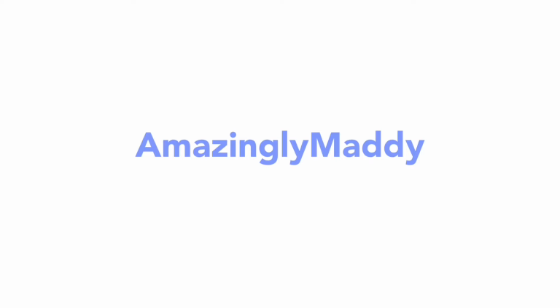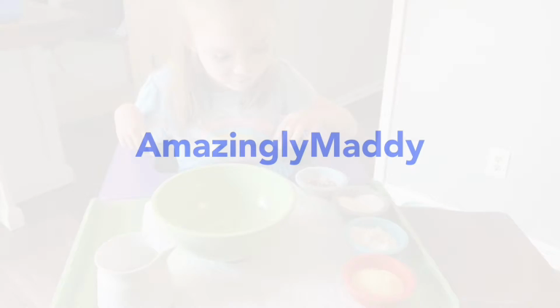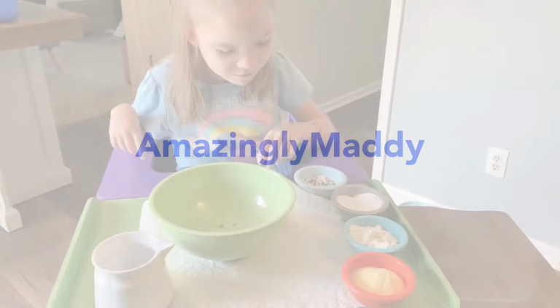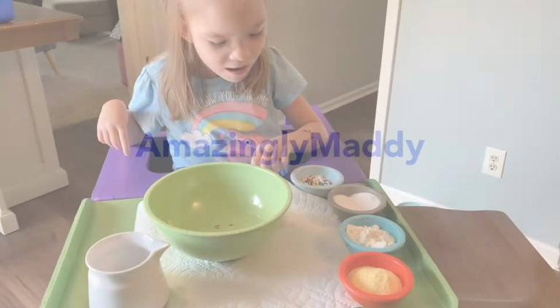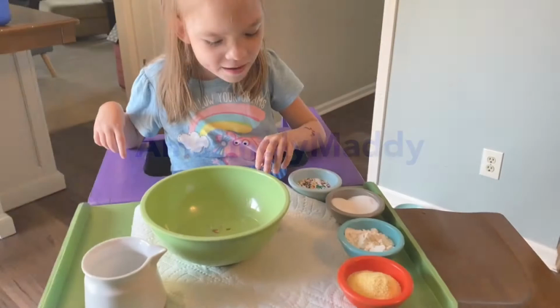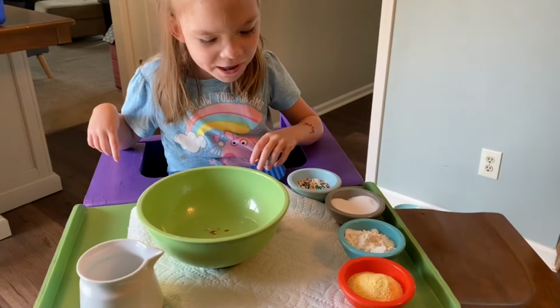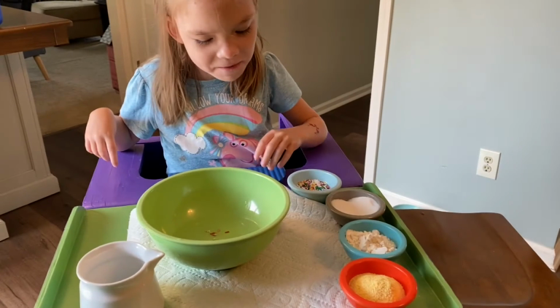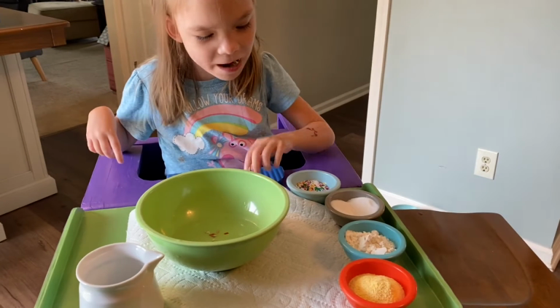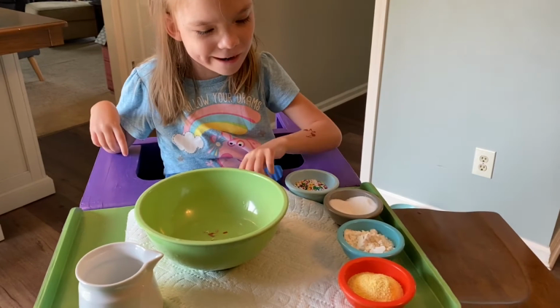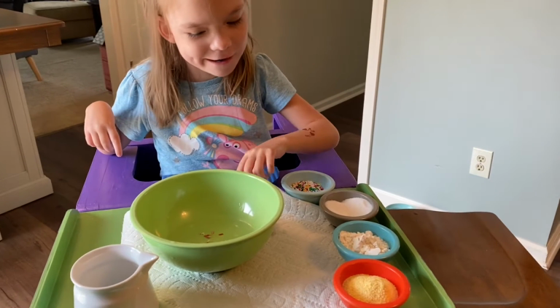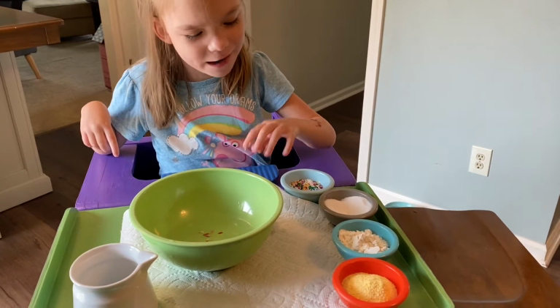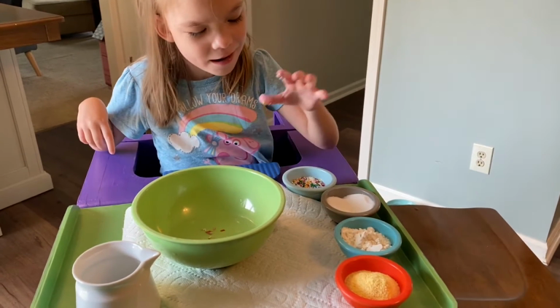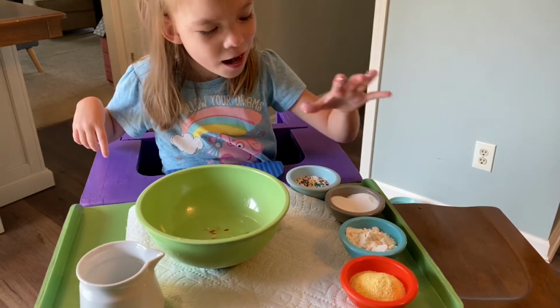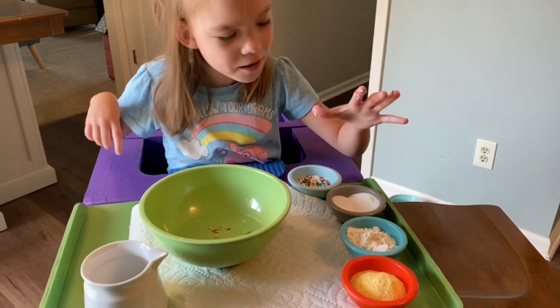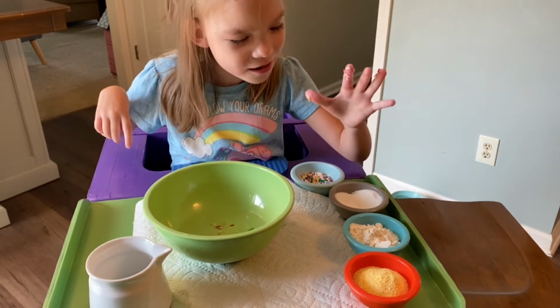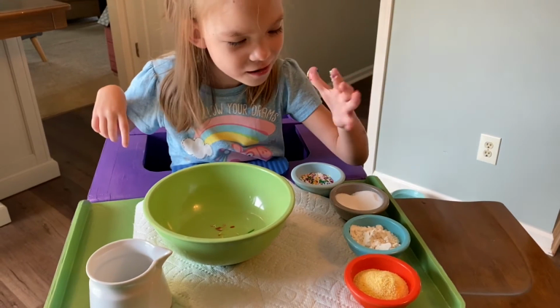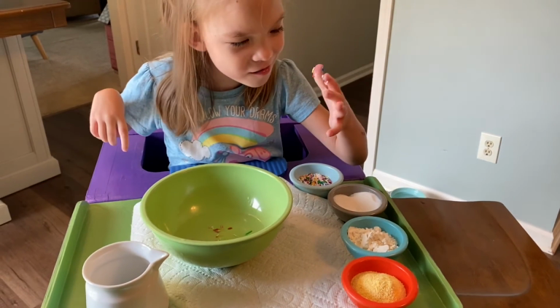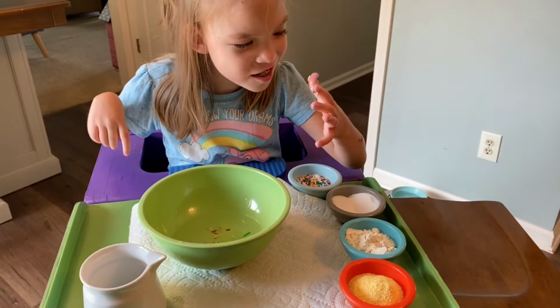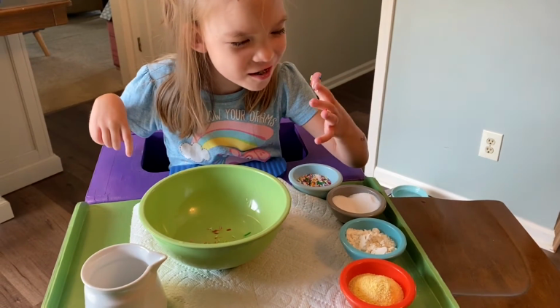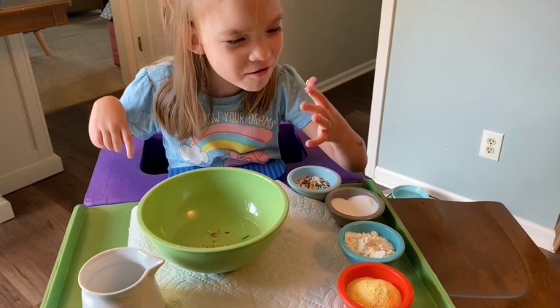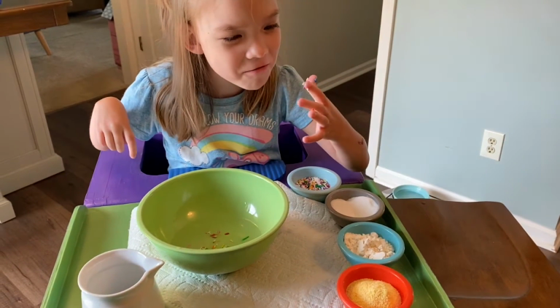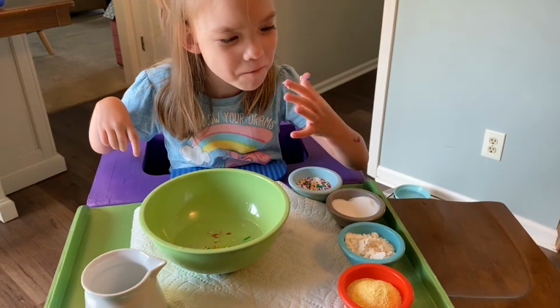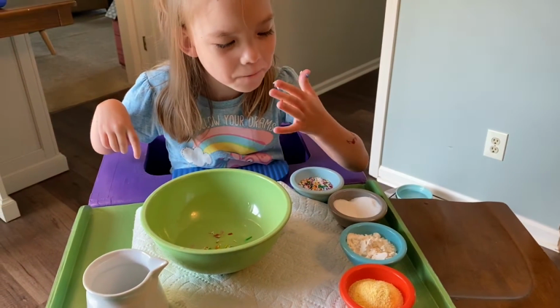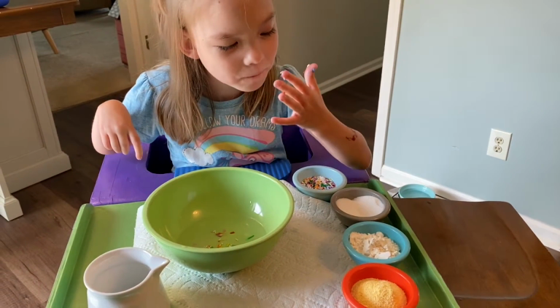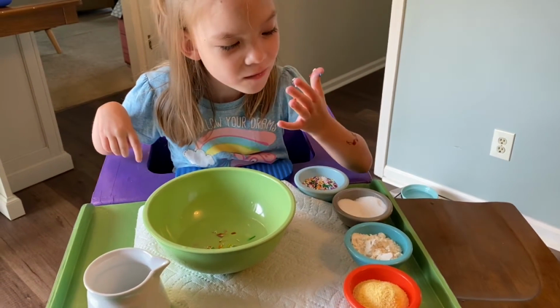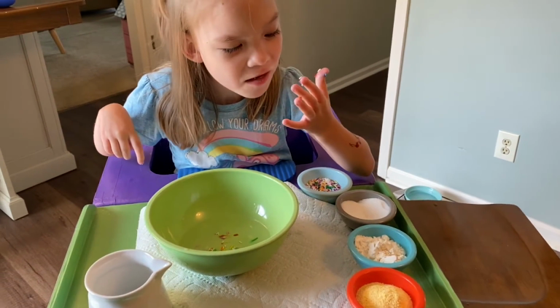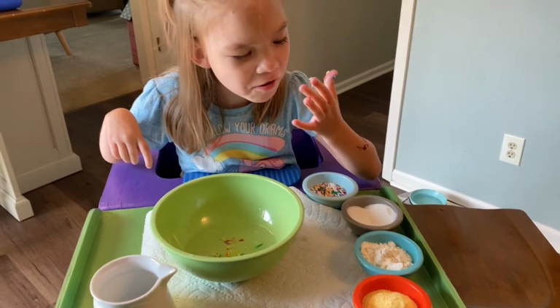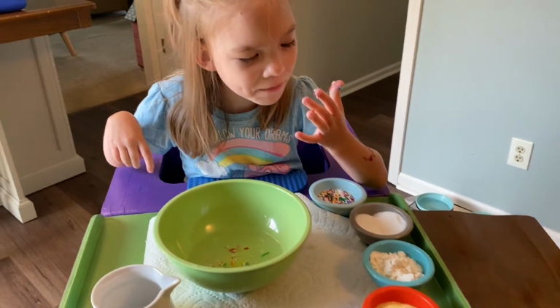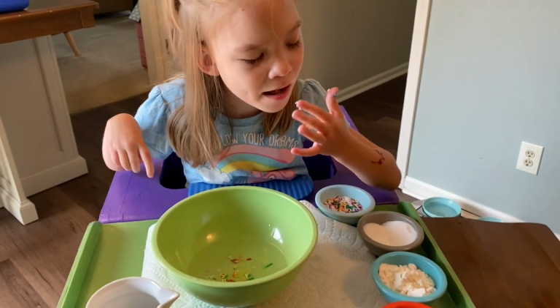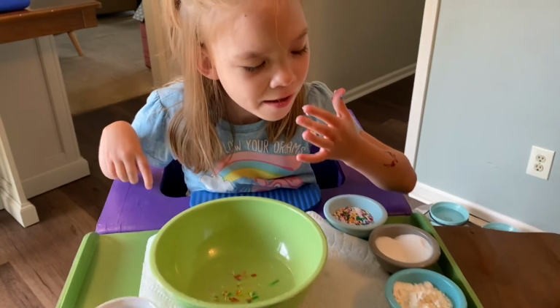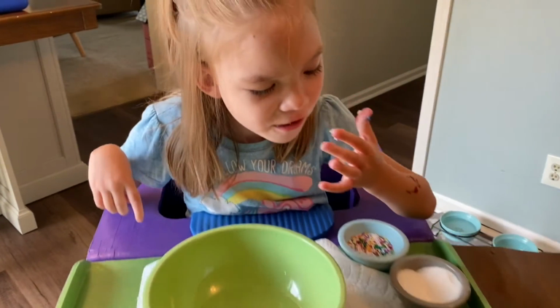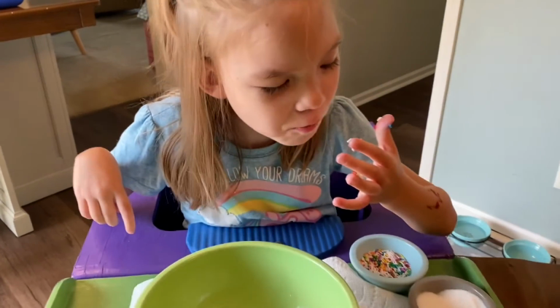Hi guys, I'm Addy and today I'm making chicken yogurt. You're making what? Soup.